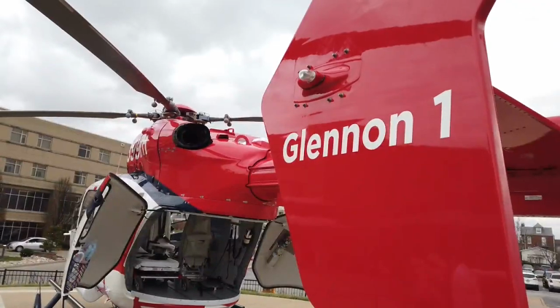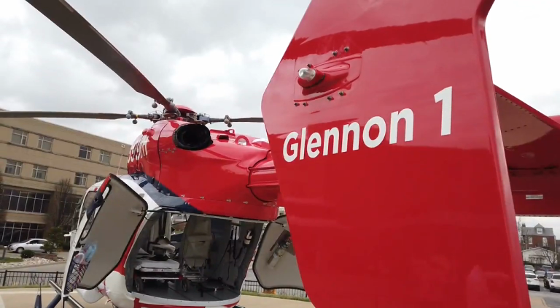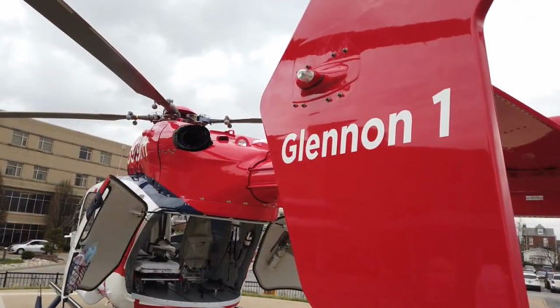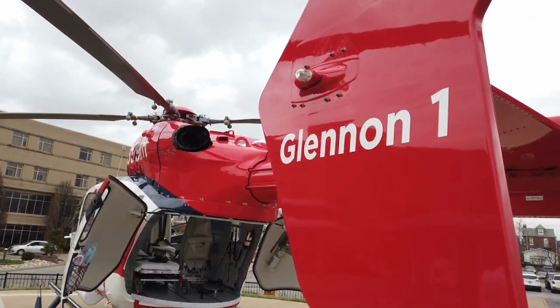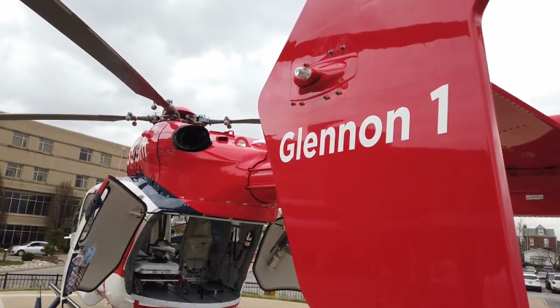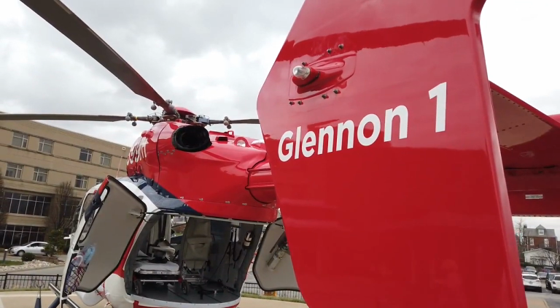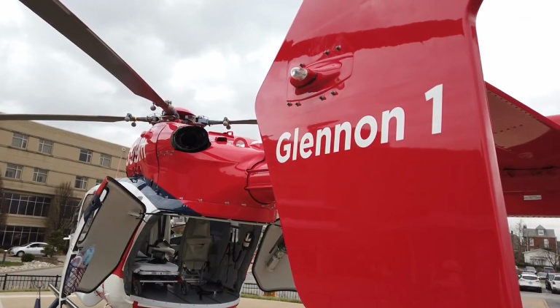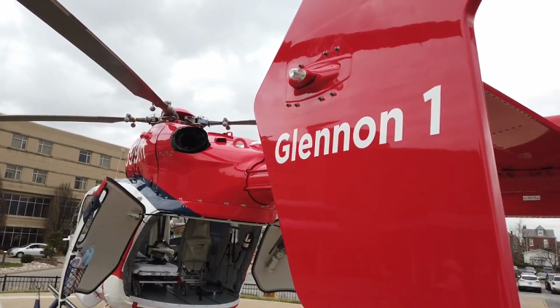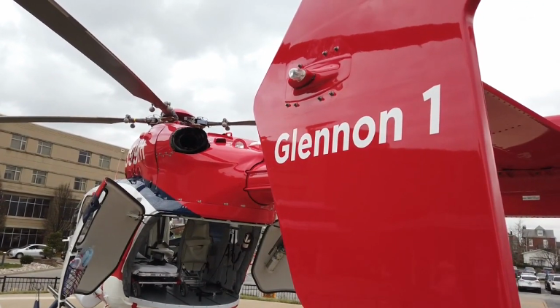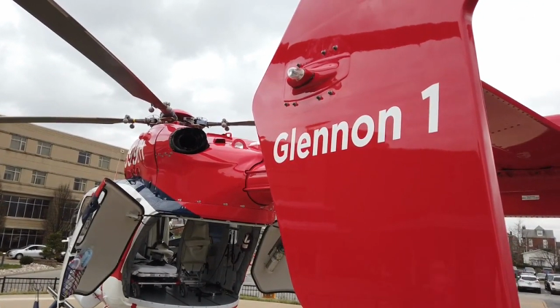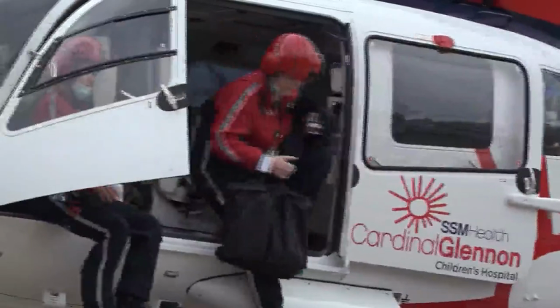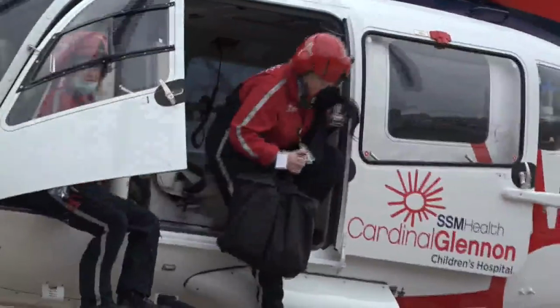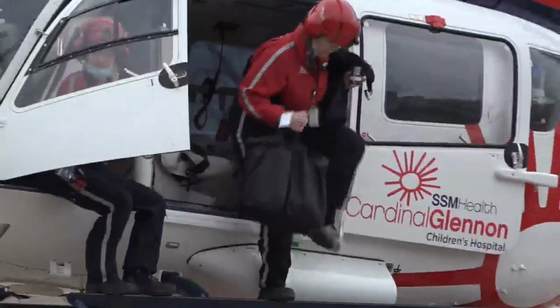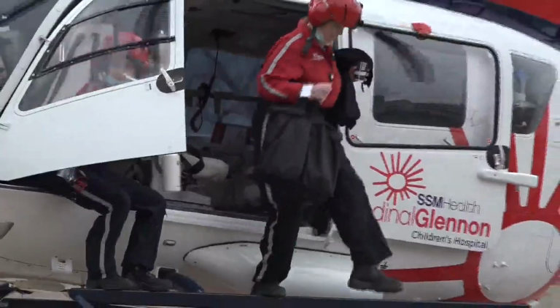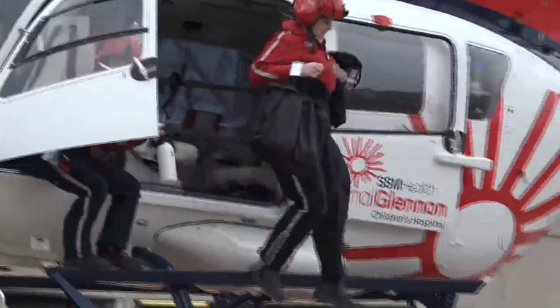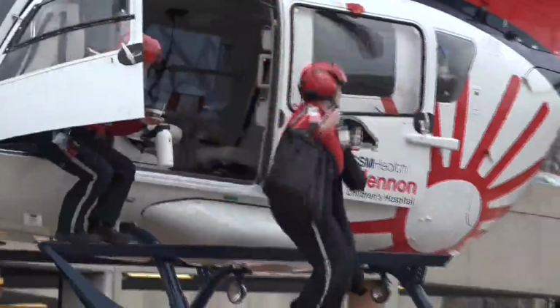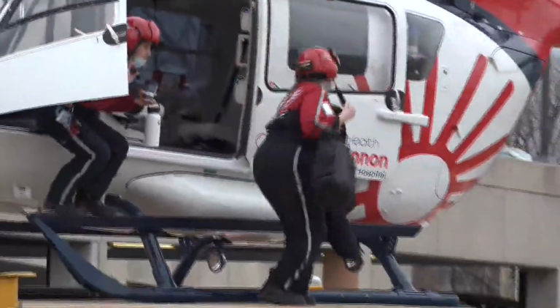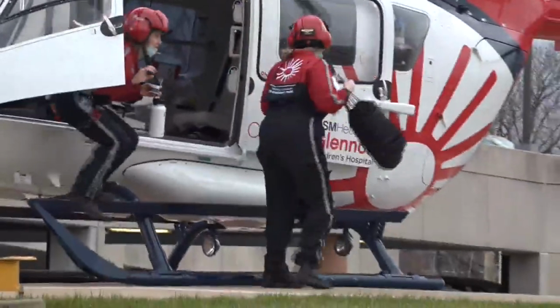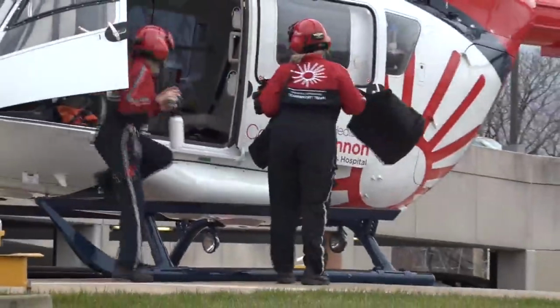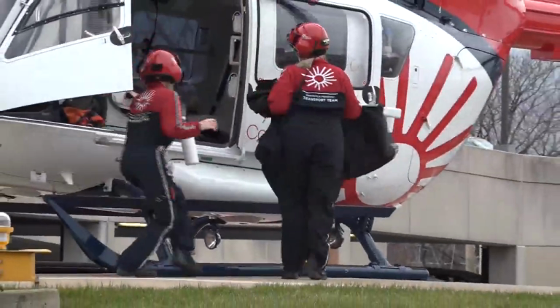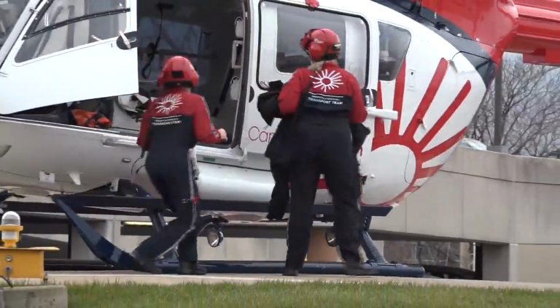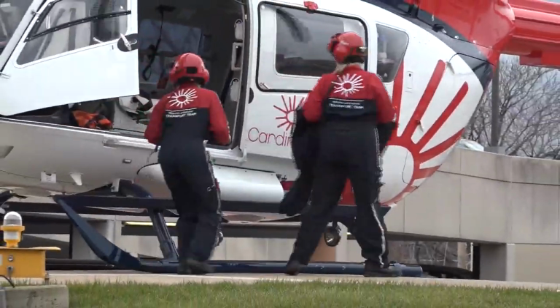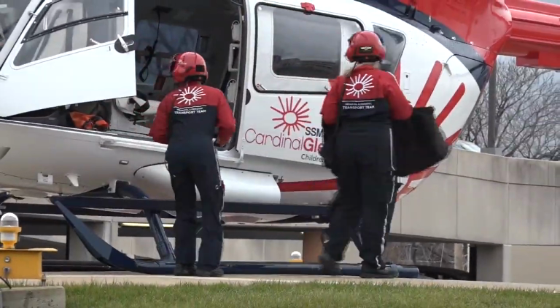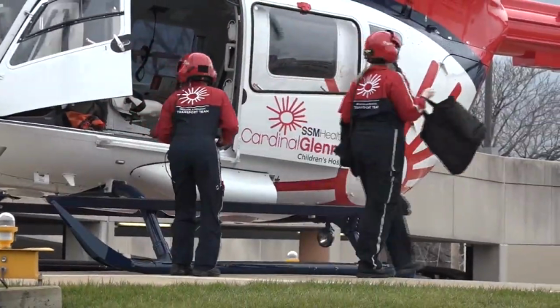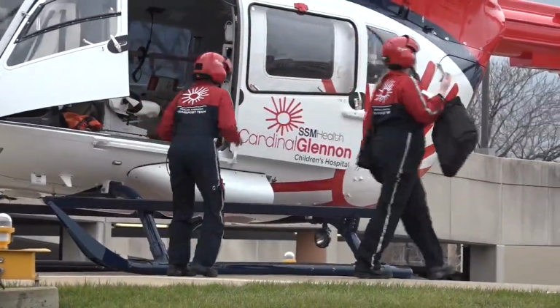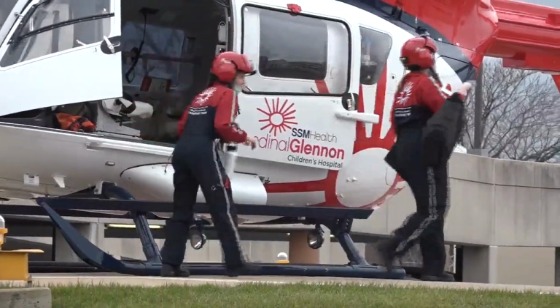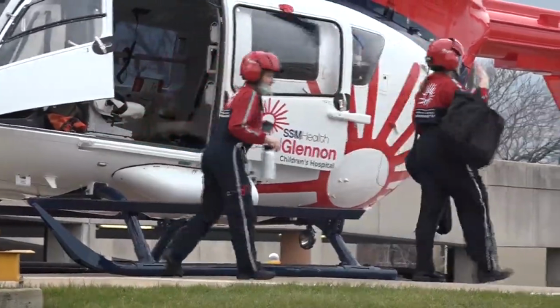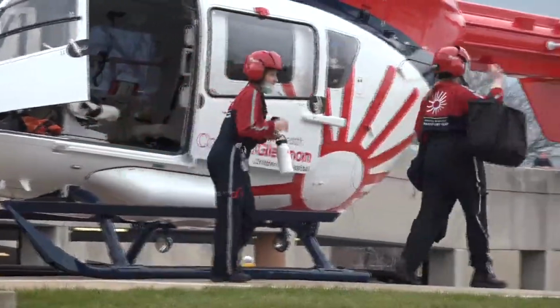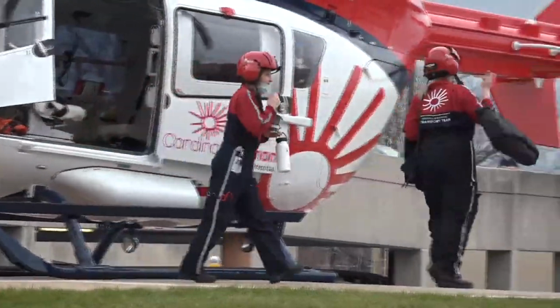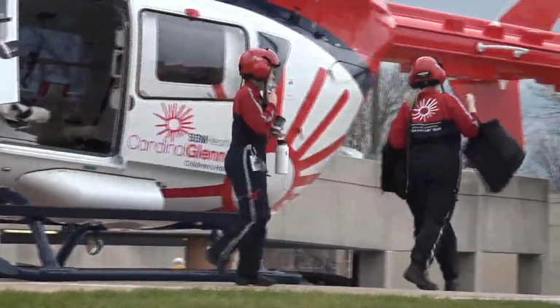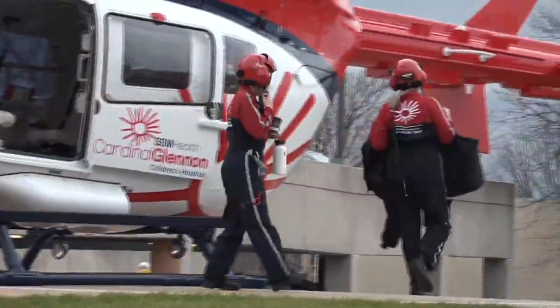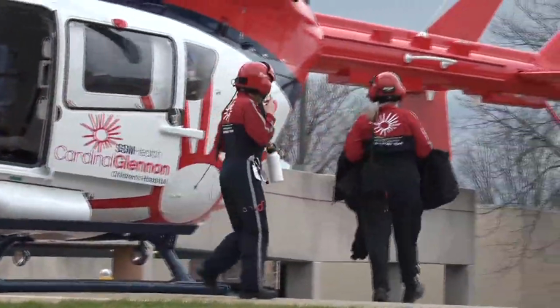Glennon One is like a flying ICU, staffed with medical specialists to handle any emergency for neonatal and pediatric patients.